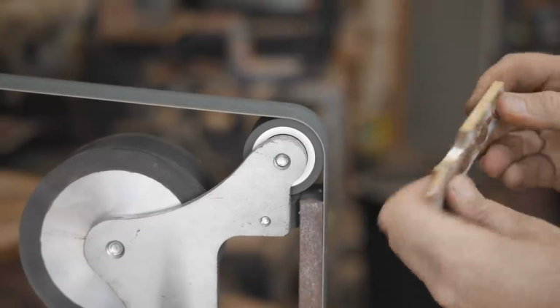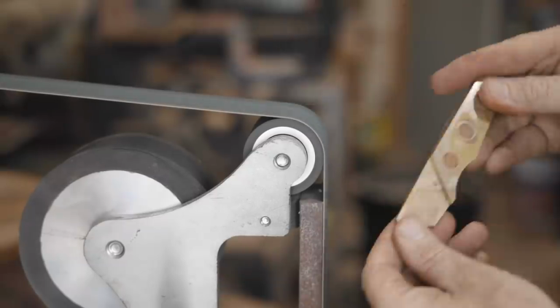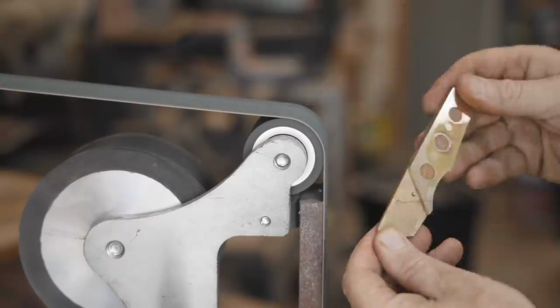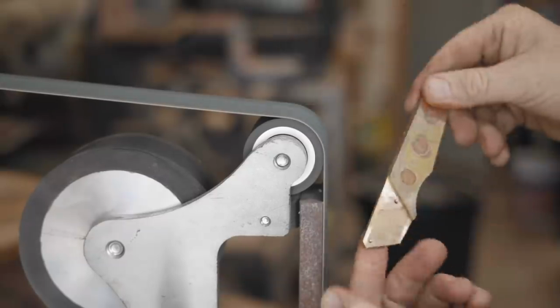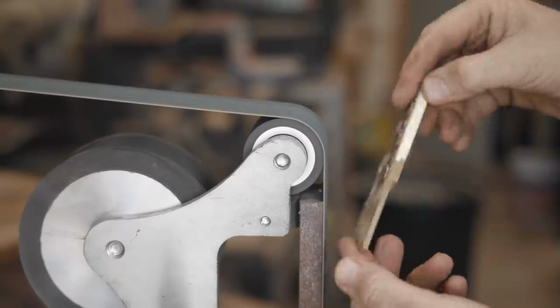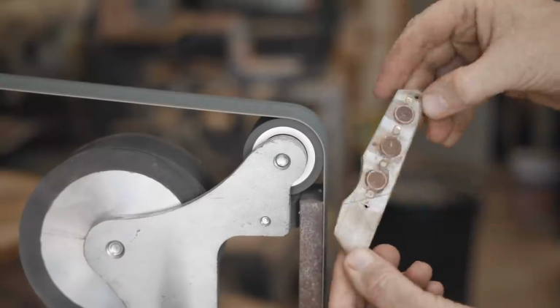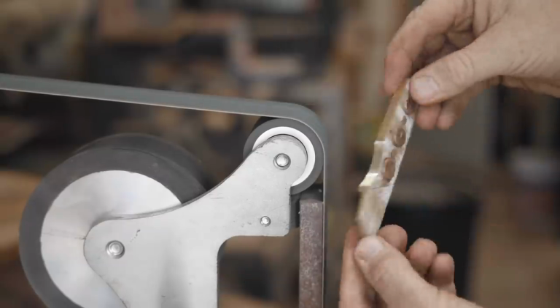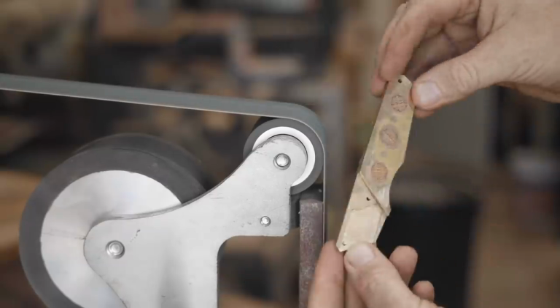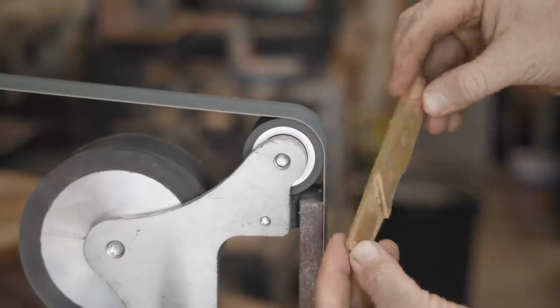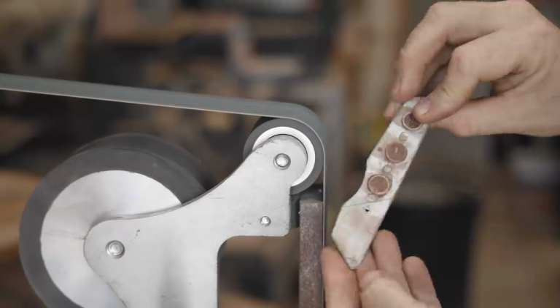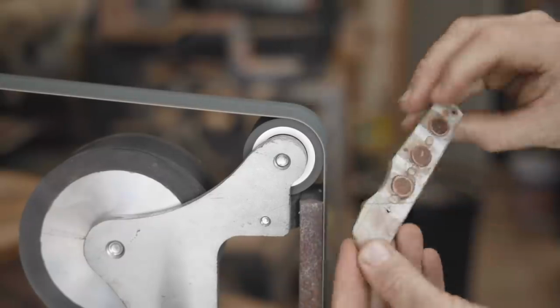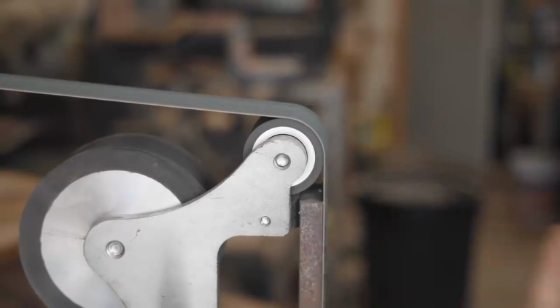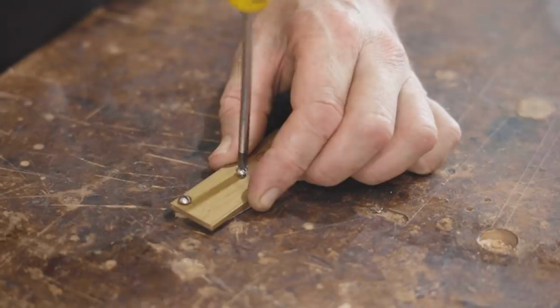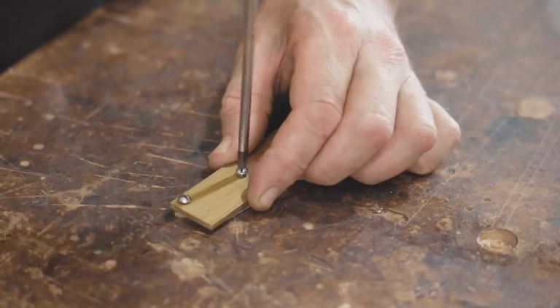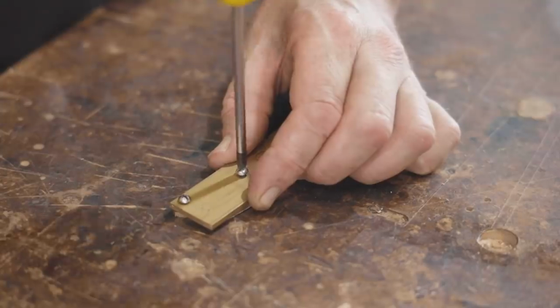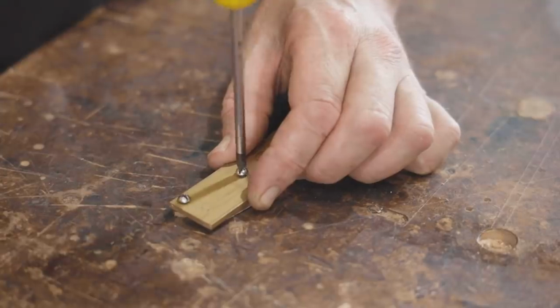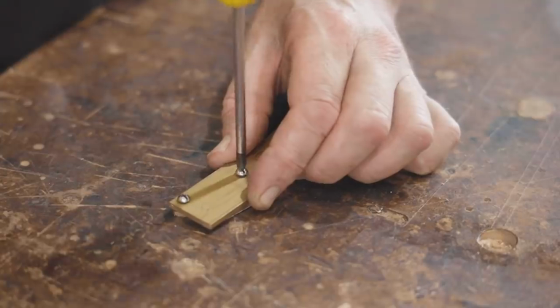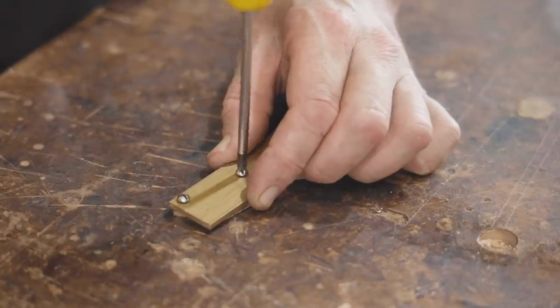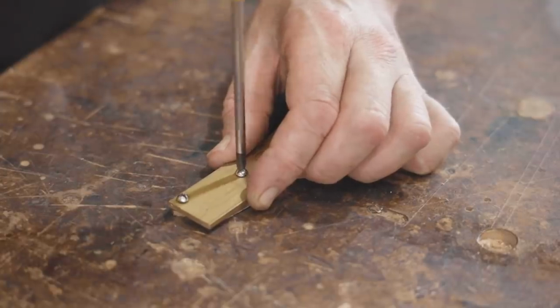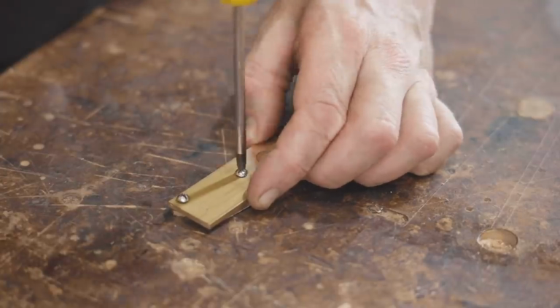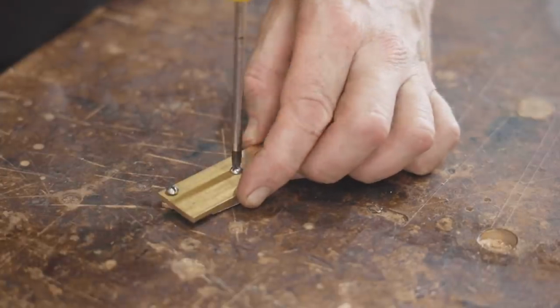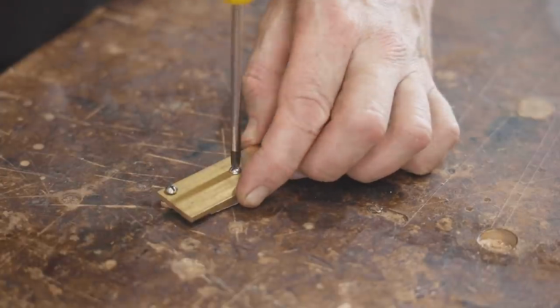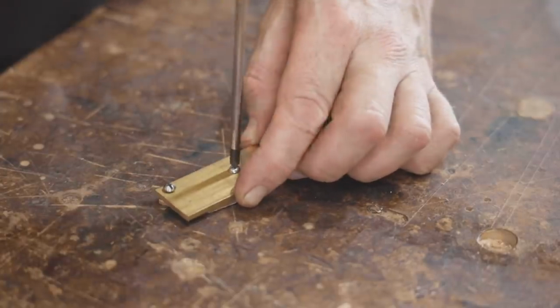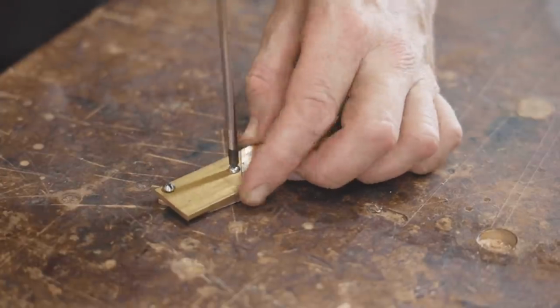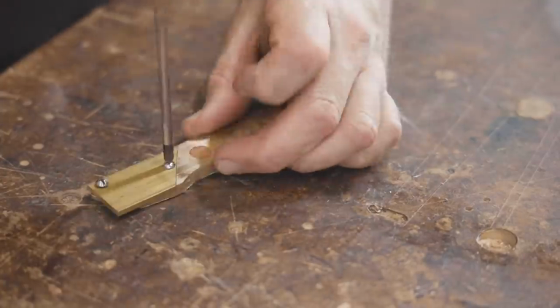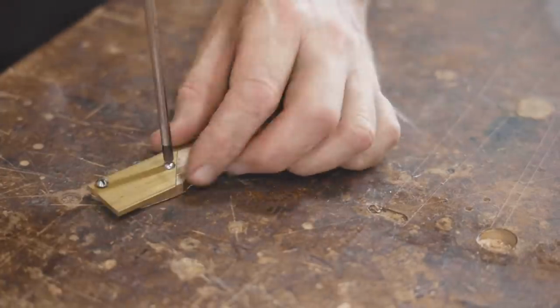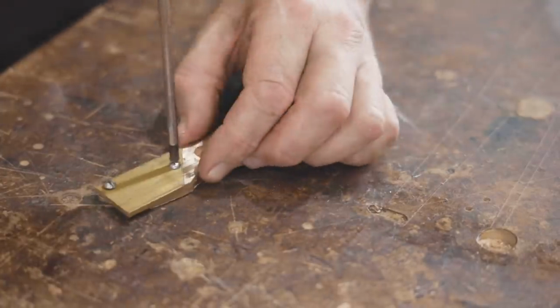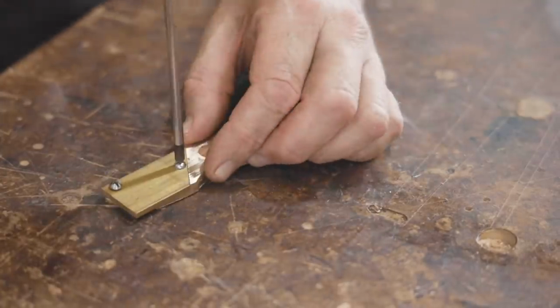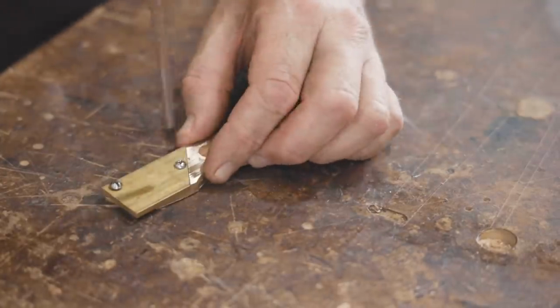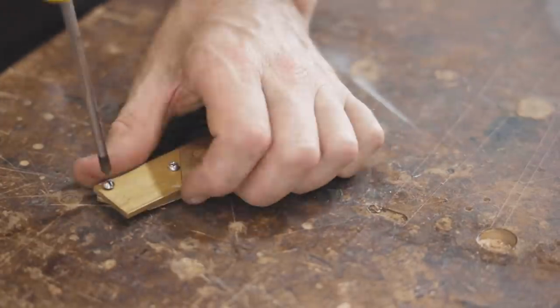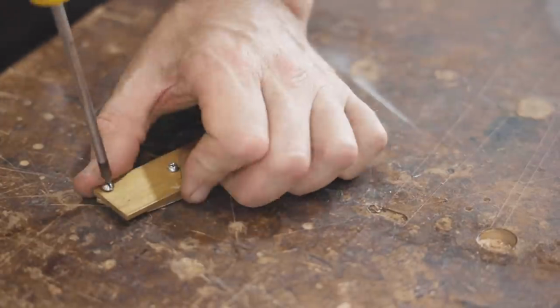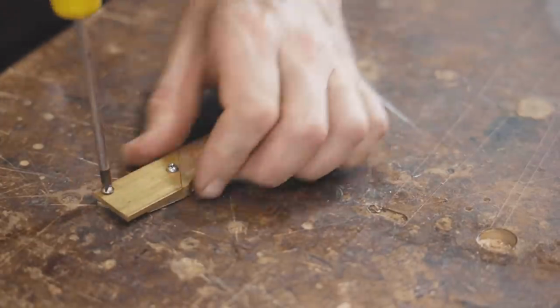Now I need to finish shaping the blade cover, and to do that I'll fix it back in place with the two screws.